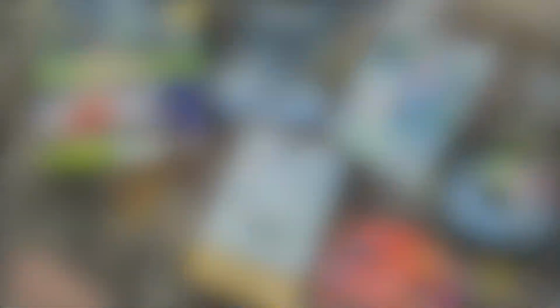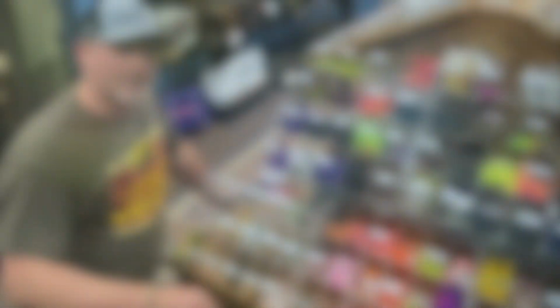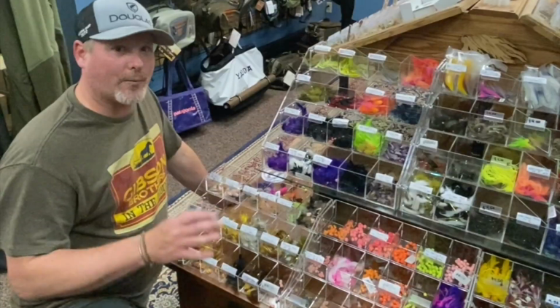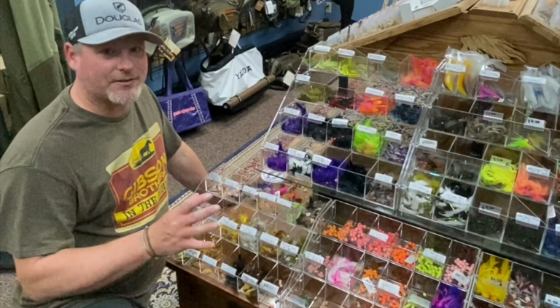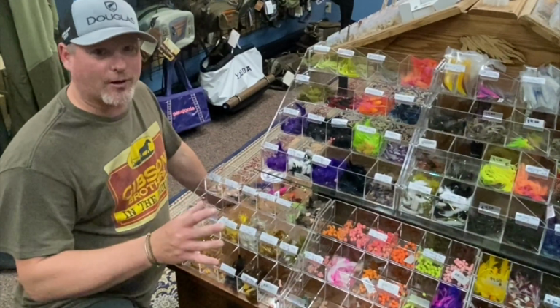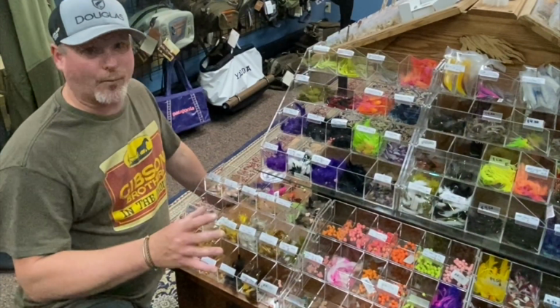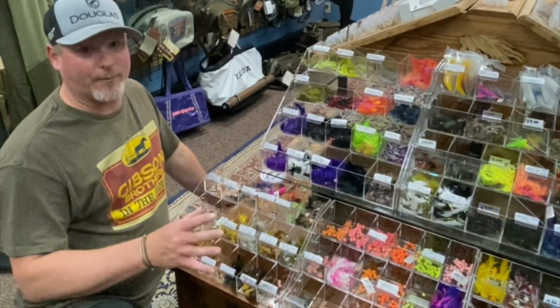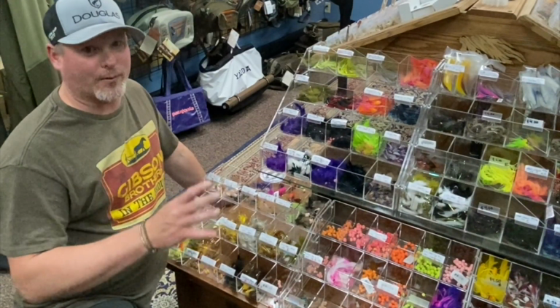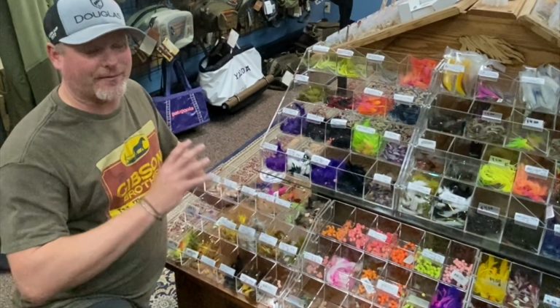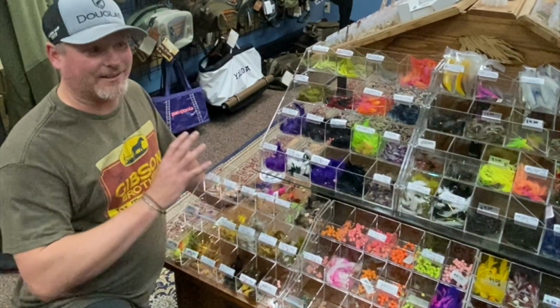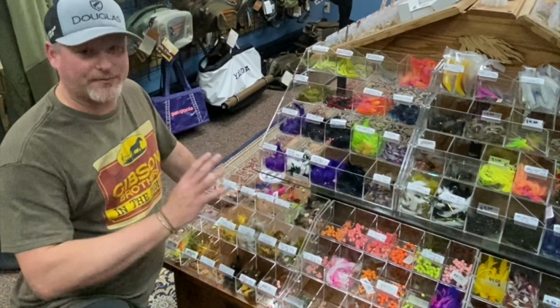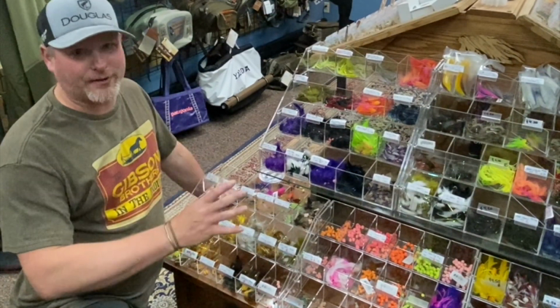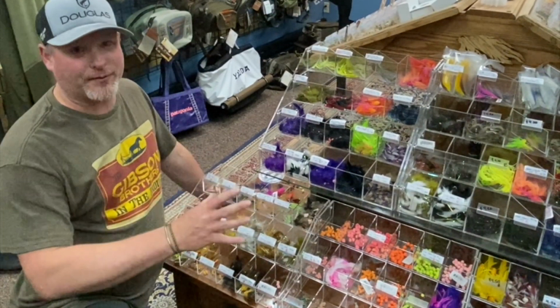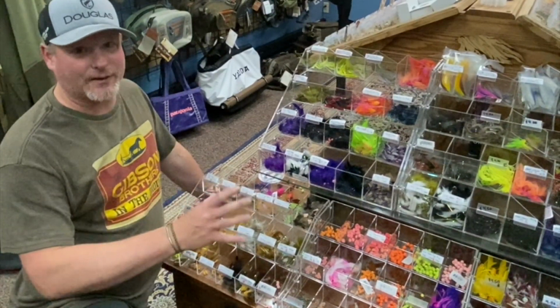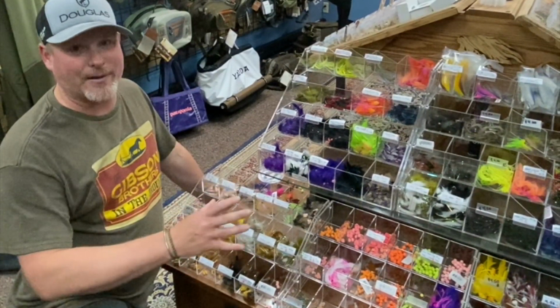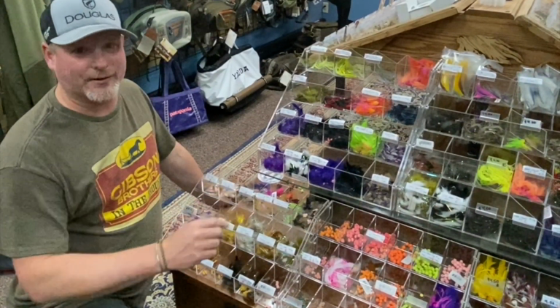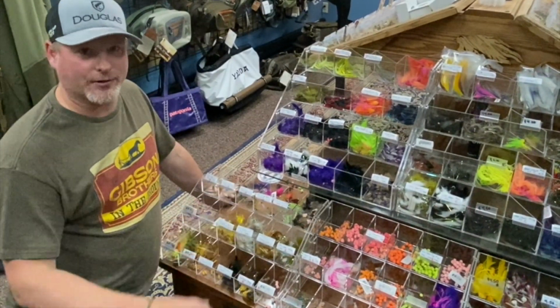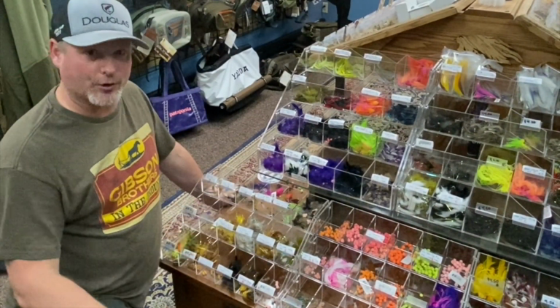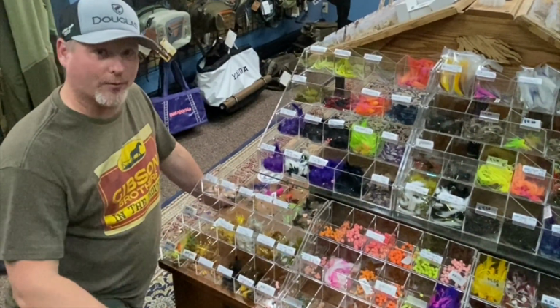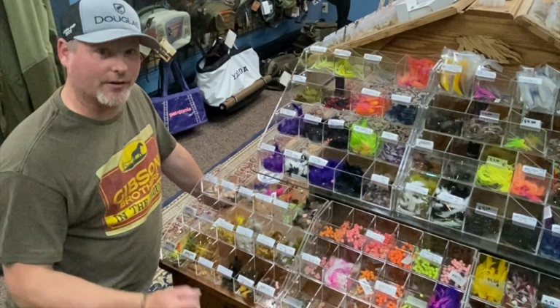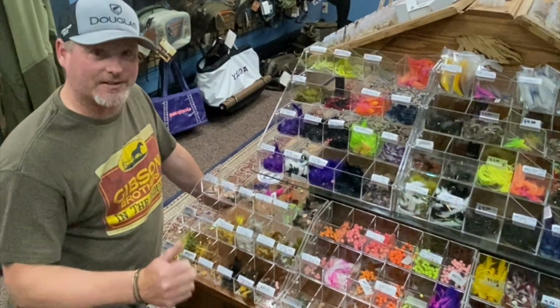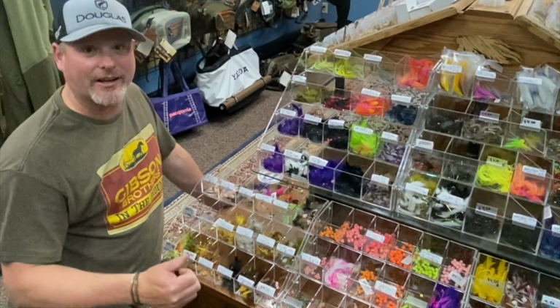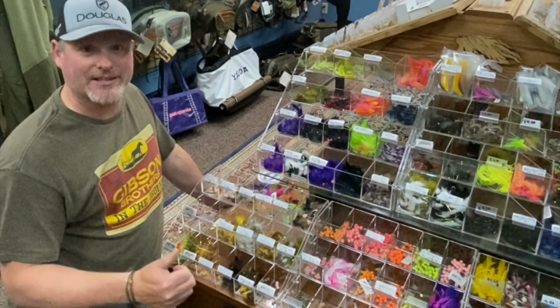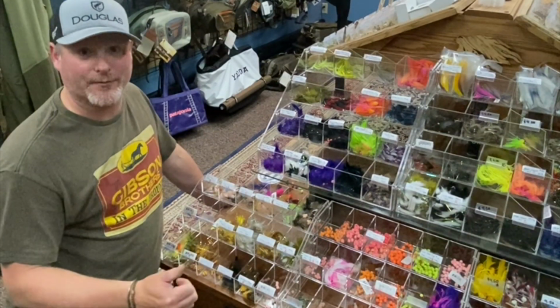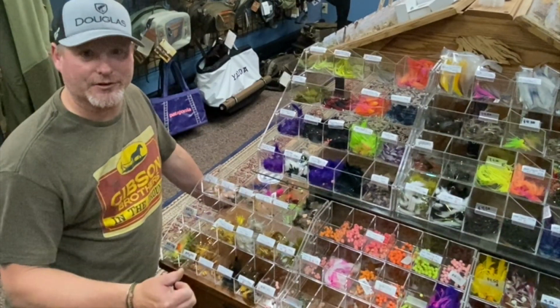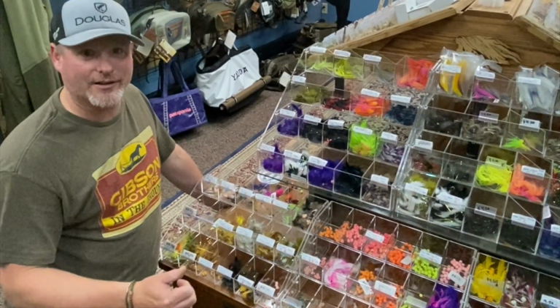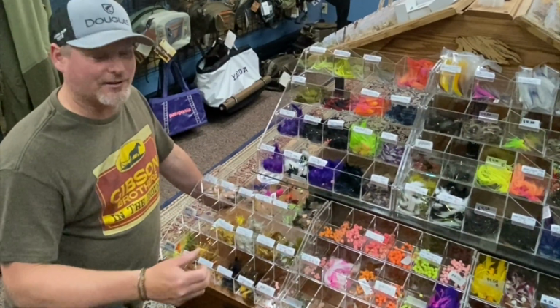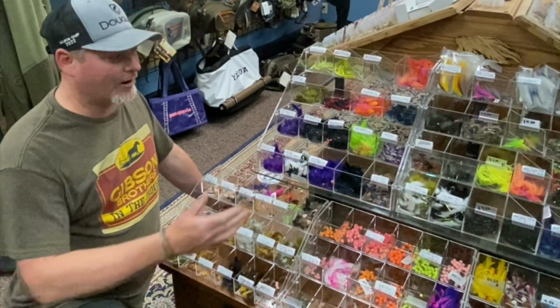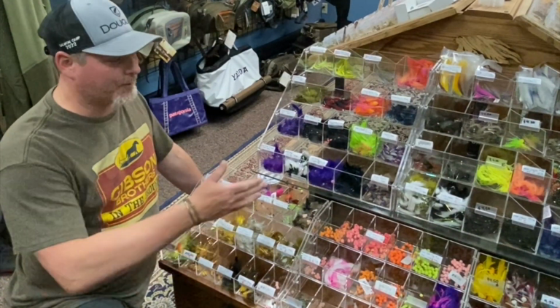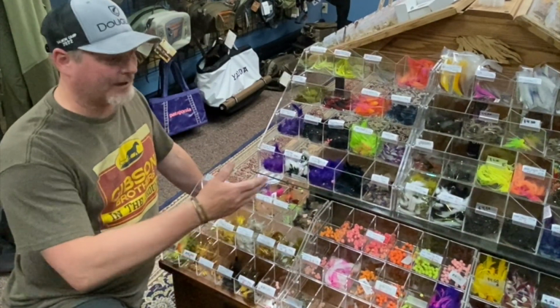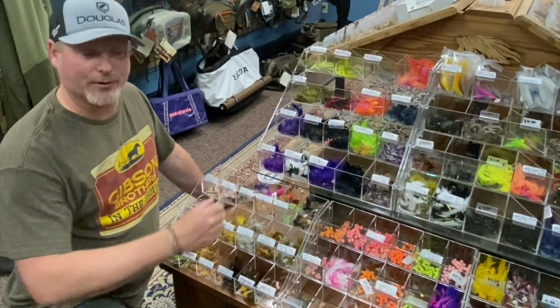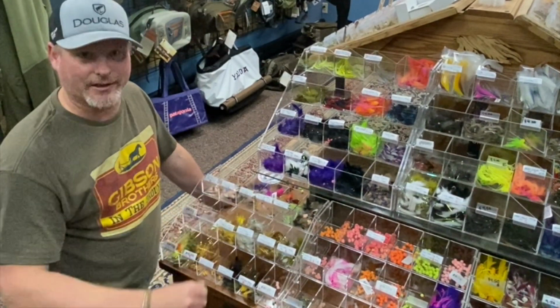I don't want this to get overwhelming, but we have at least 50 different fly patterns that are suitable for steelhead and salmon fishing, so I'll help you pick out what you need.